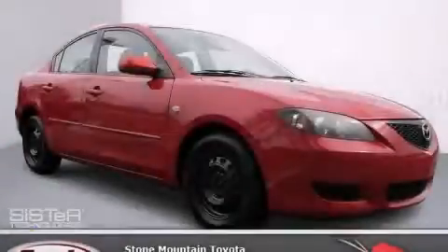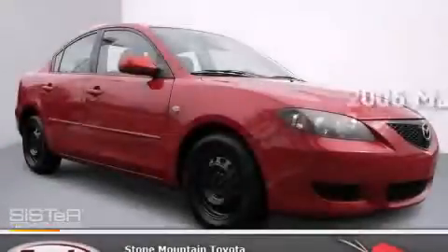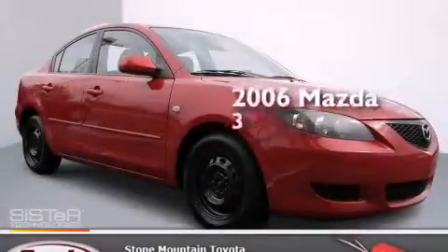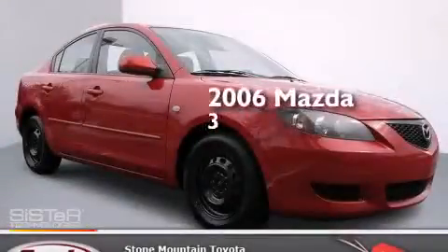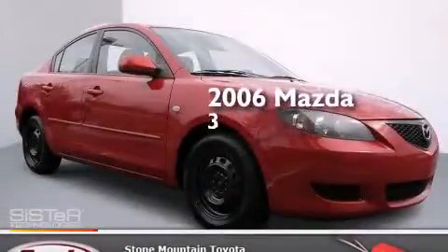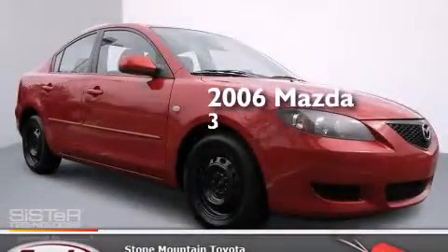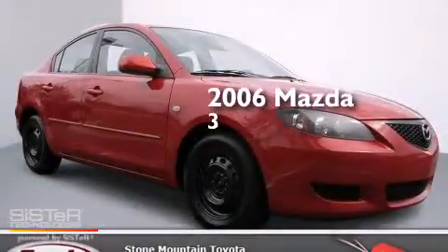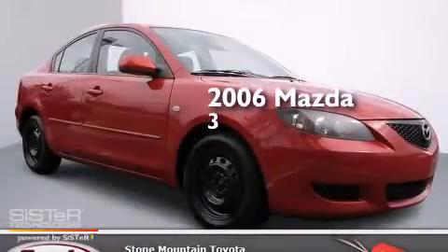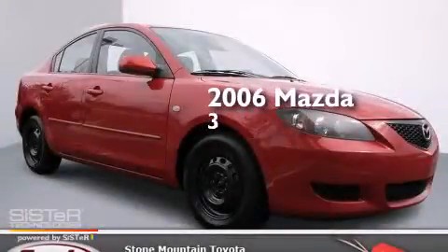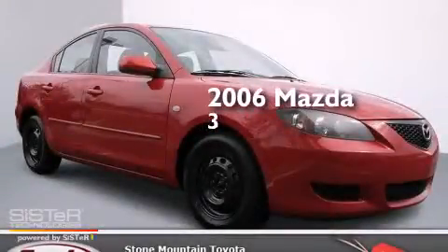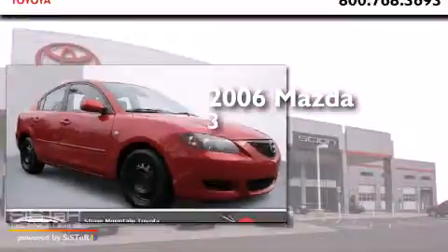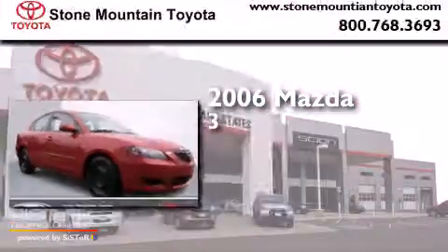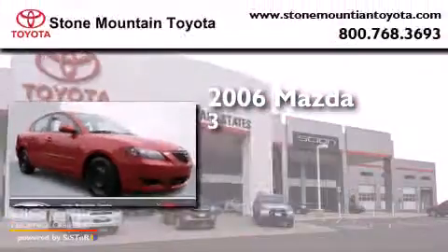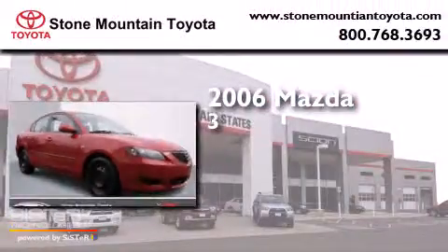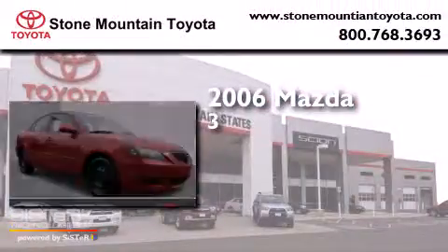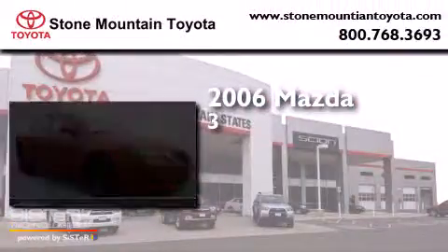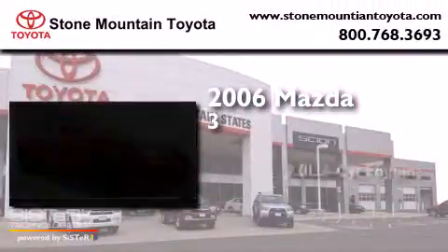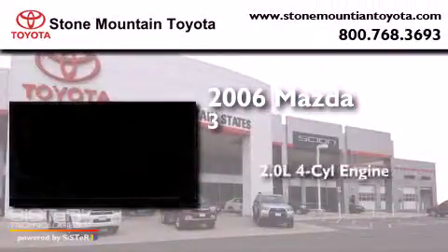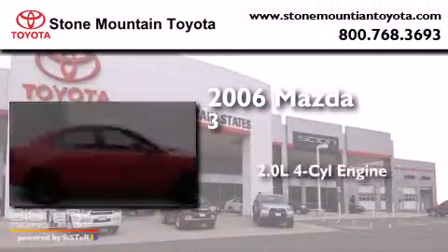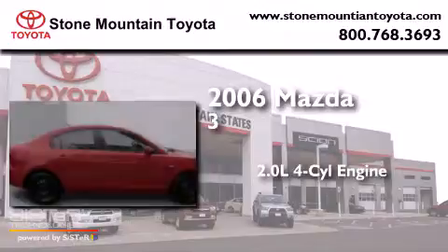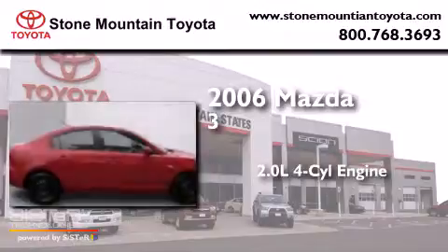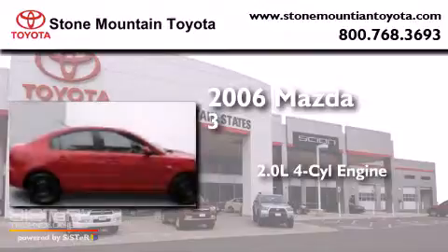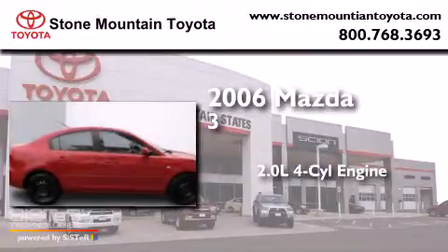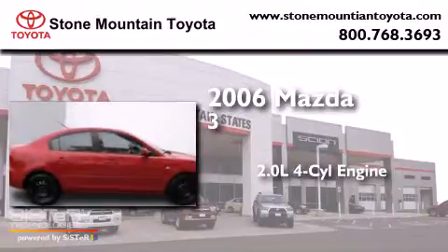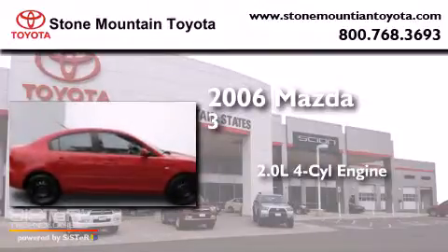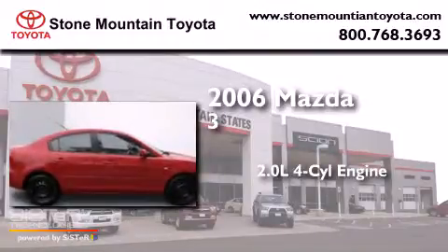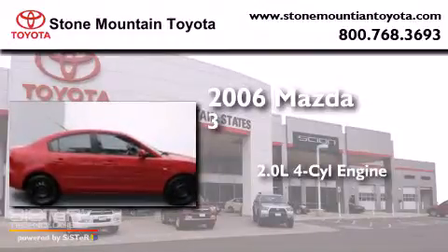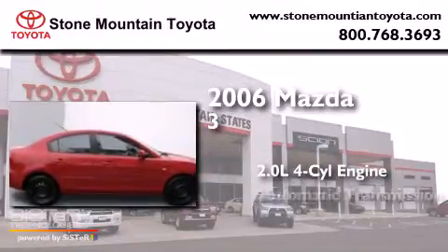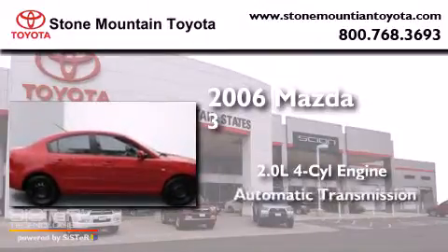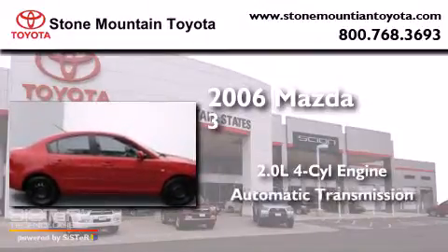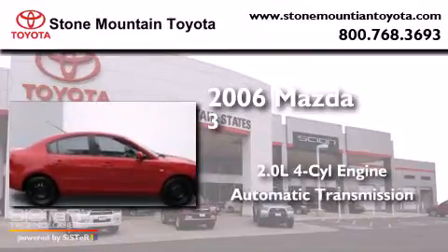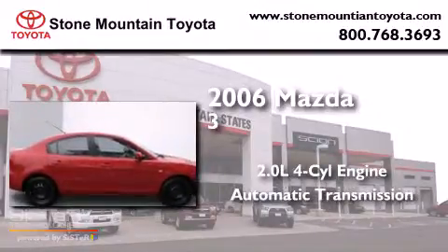This is a 2006 Mazda 3. It has a 2.0-liter four-cylinder engine and an automatic transmission.